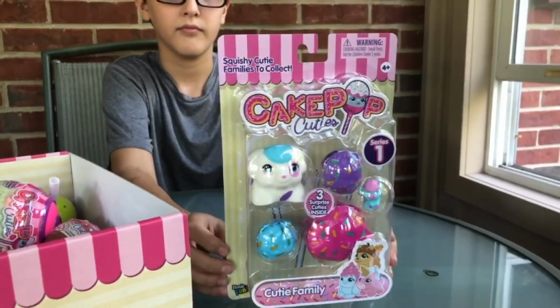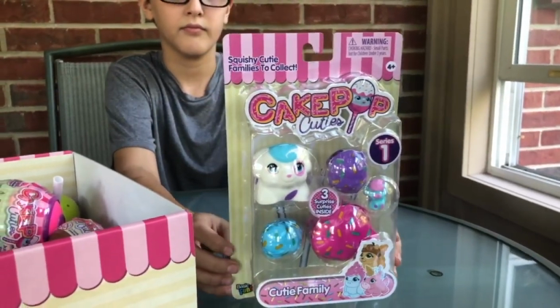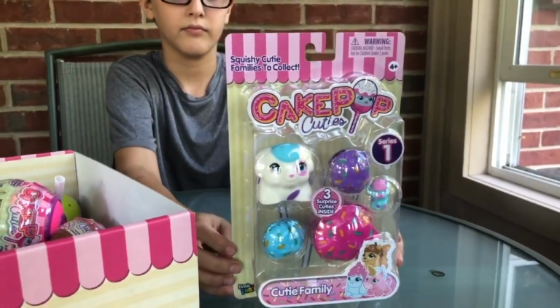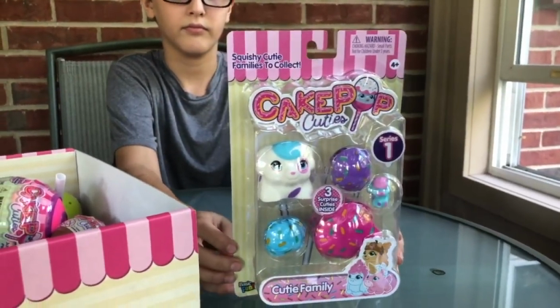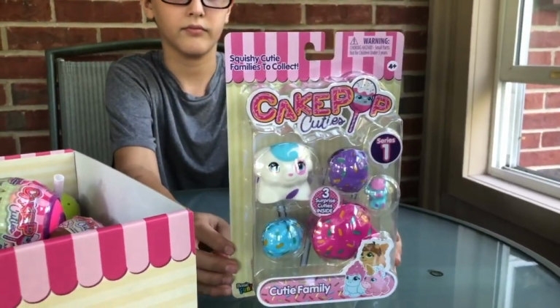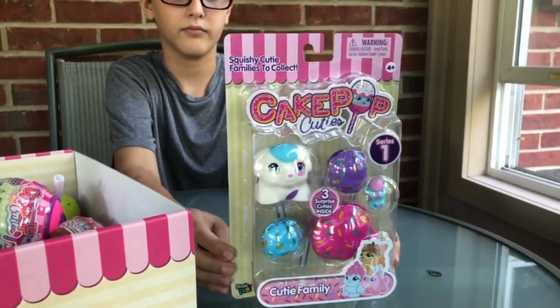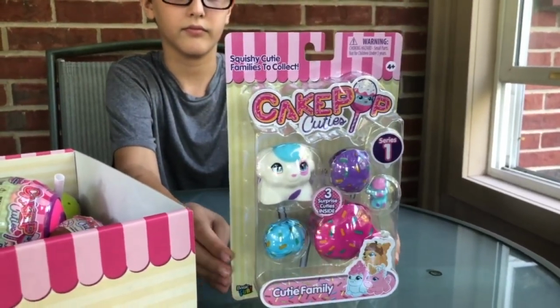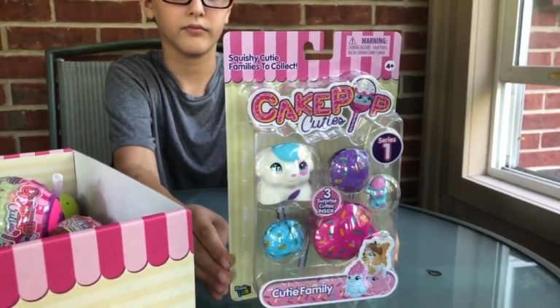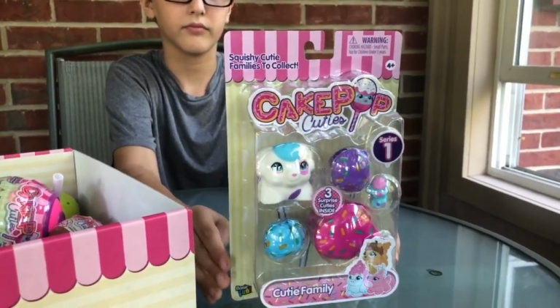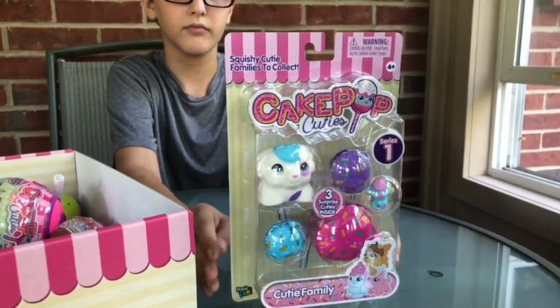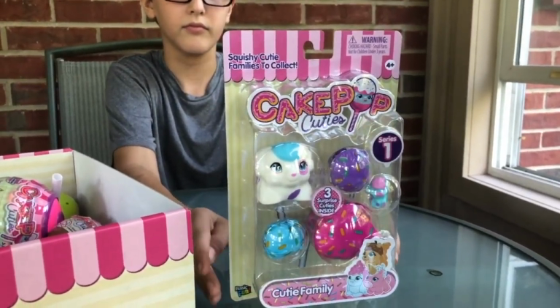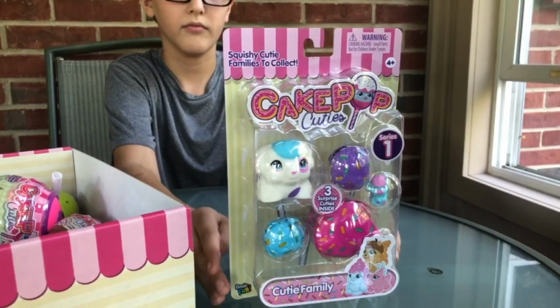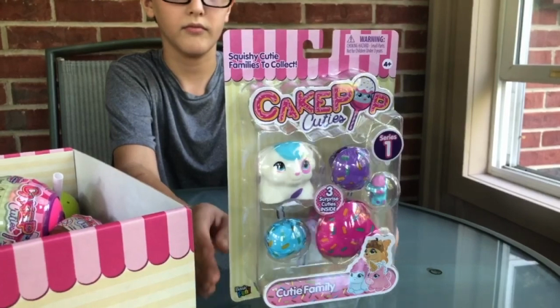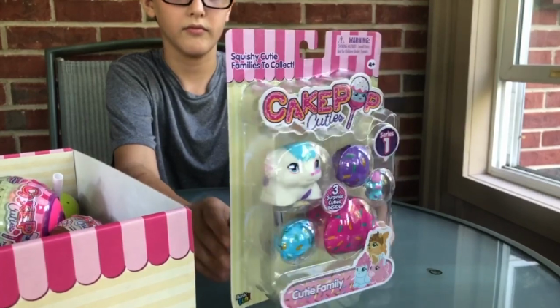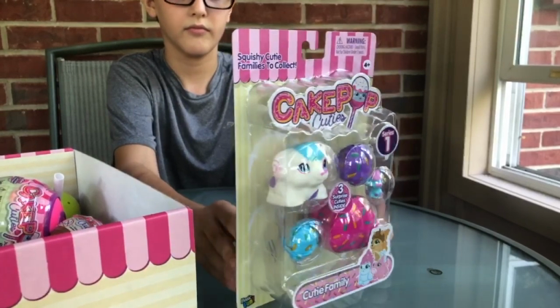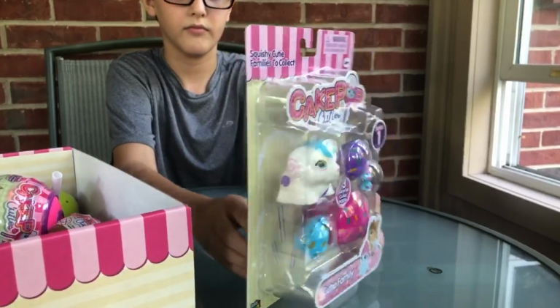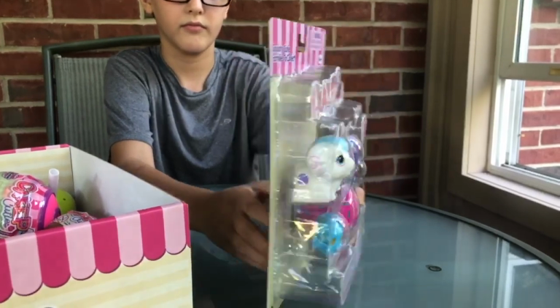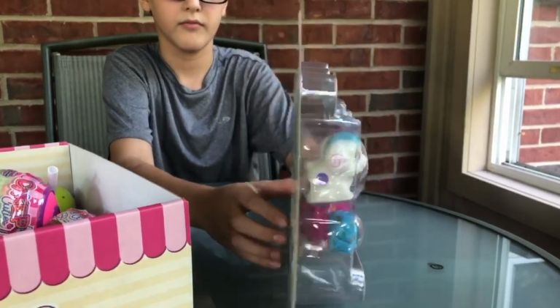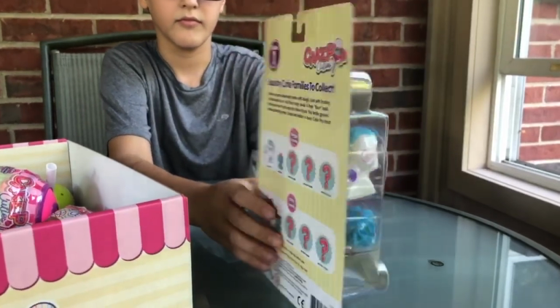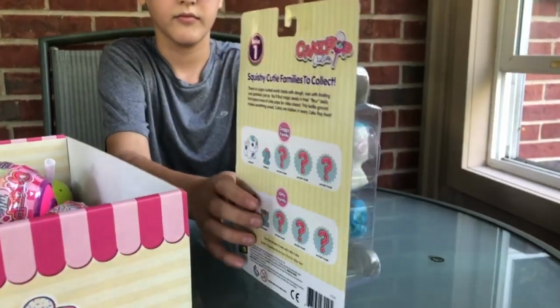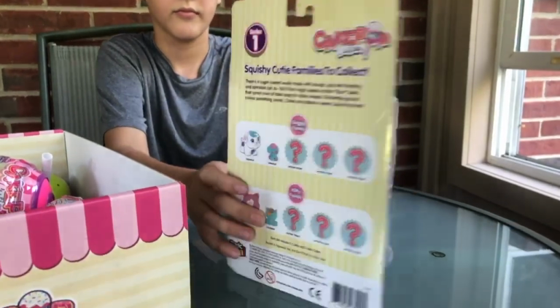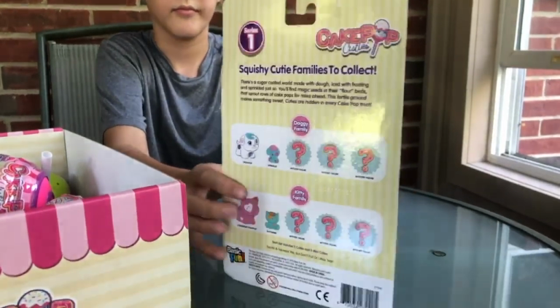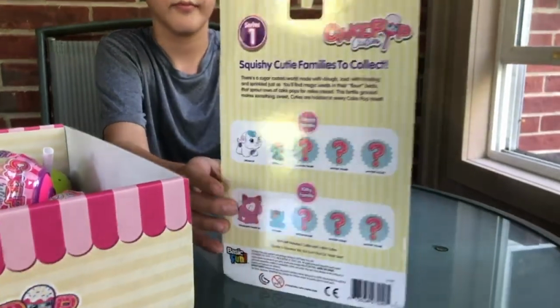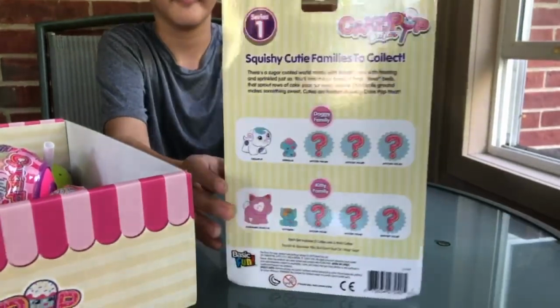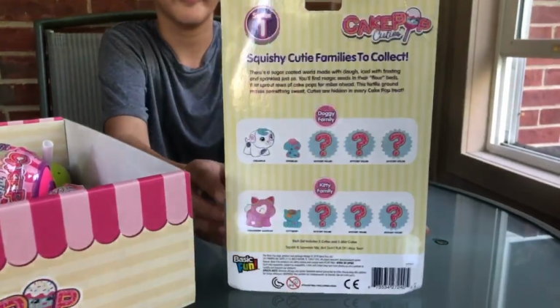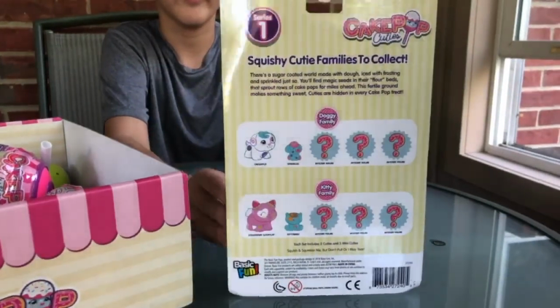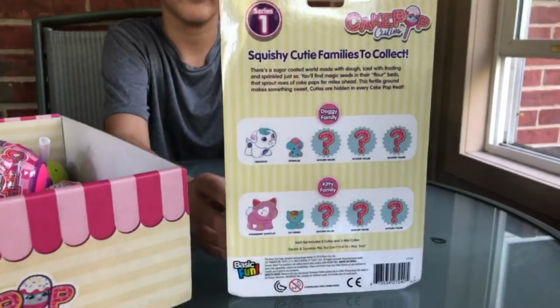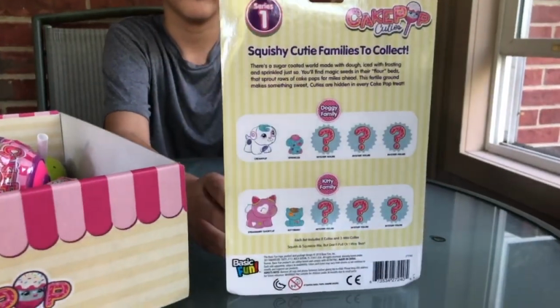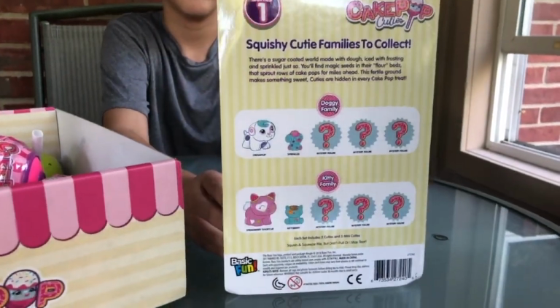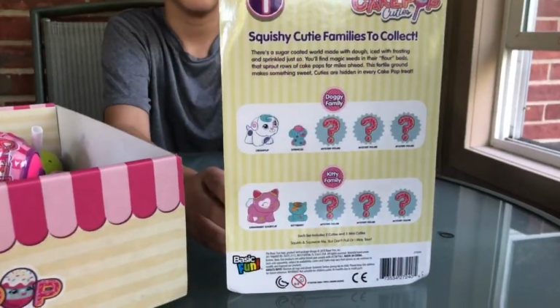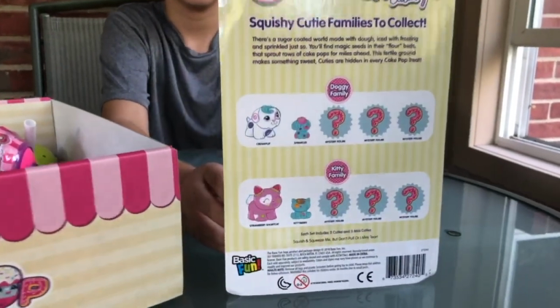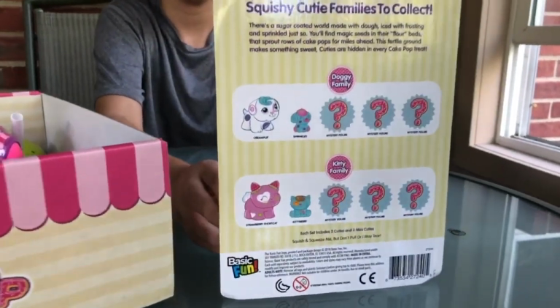They come with five figurines — two parents and three babies in either a kitten or puppy set.